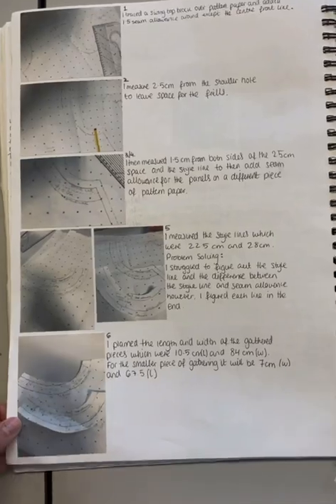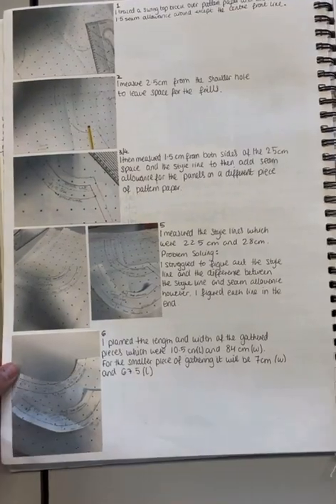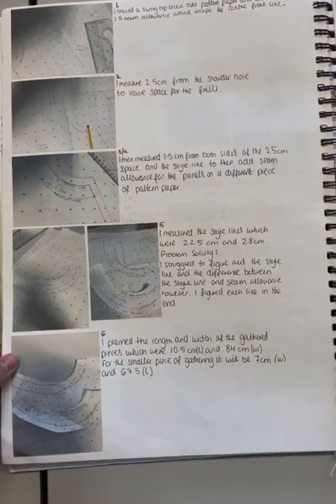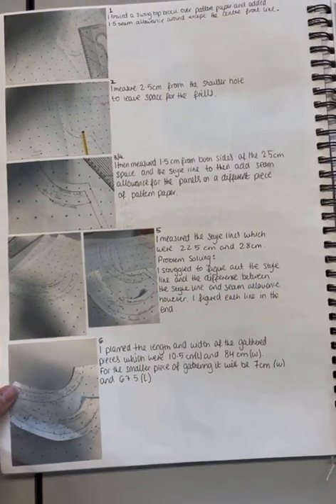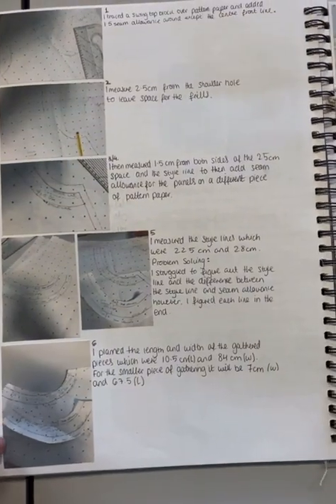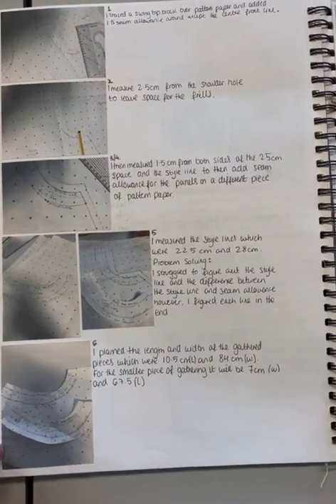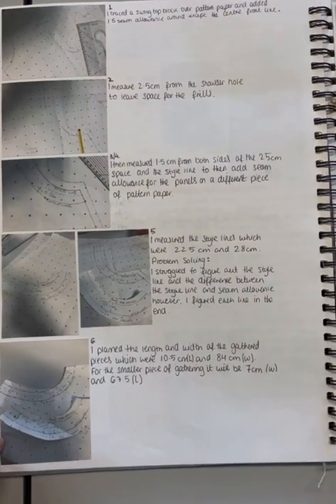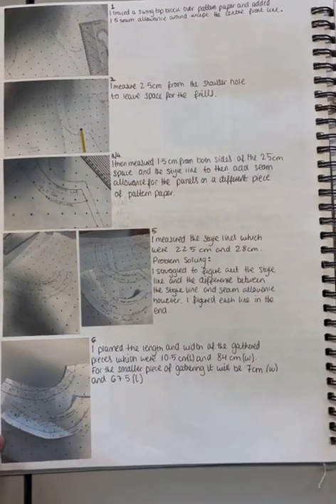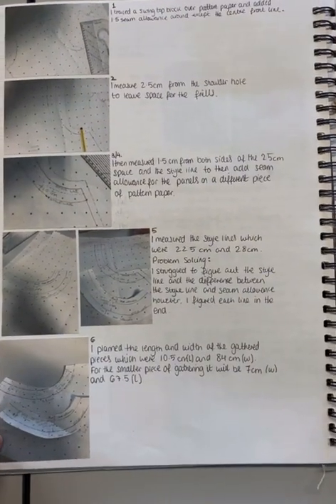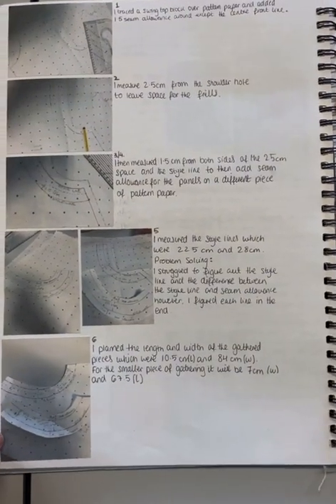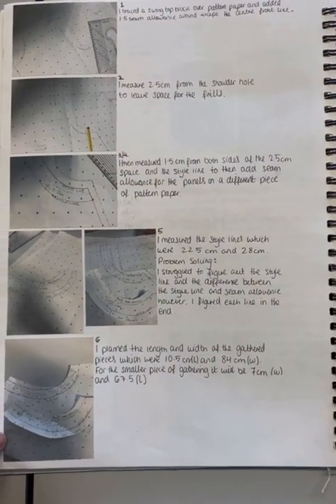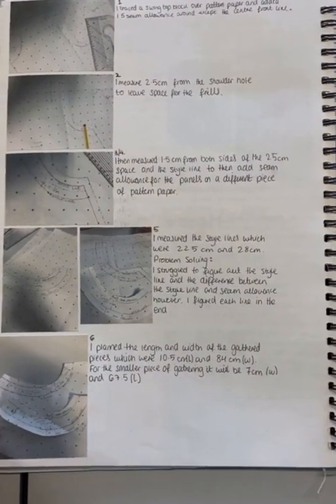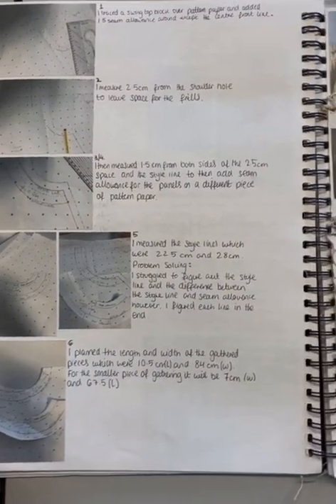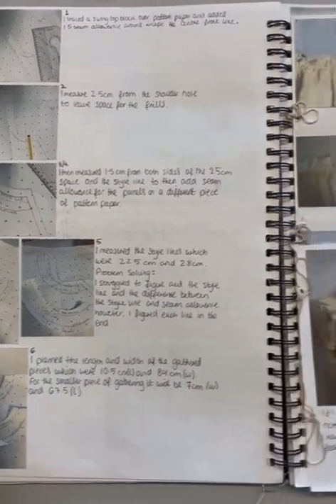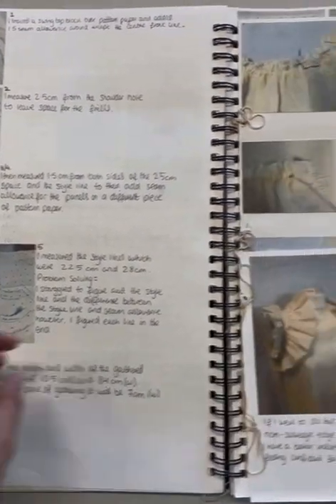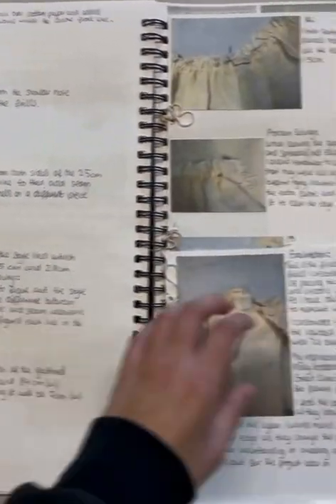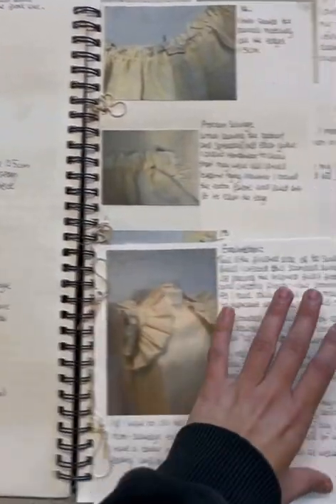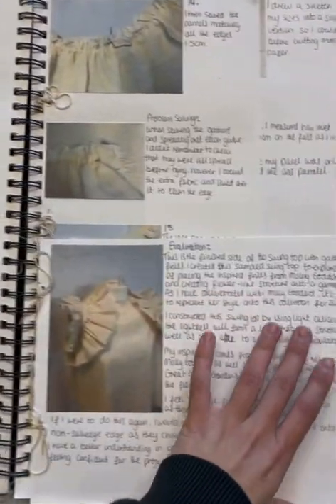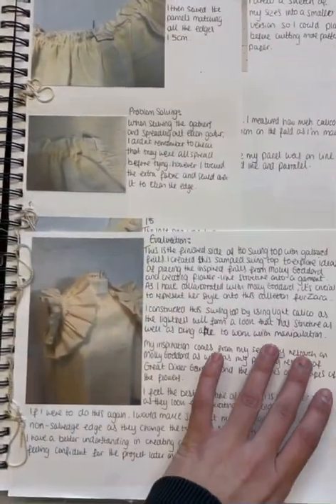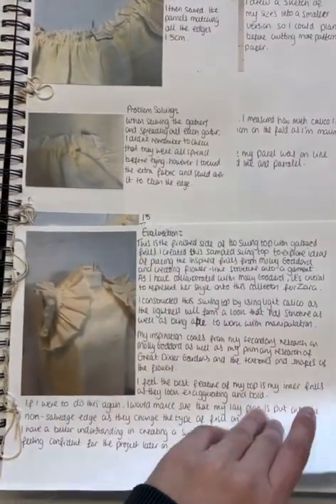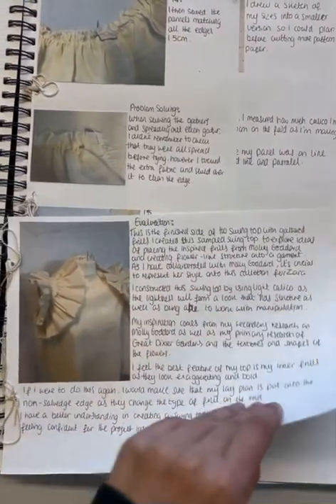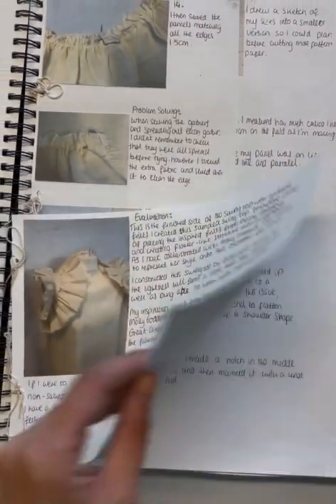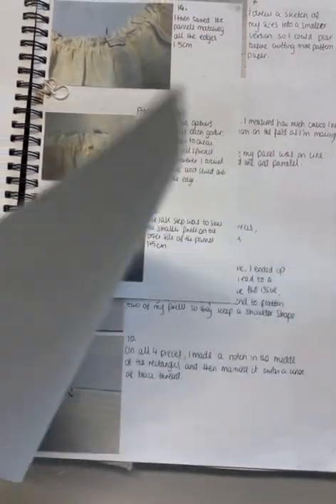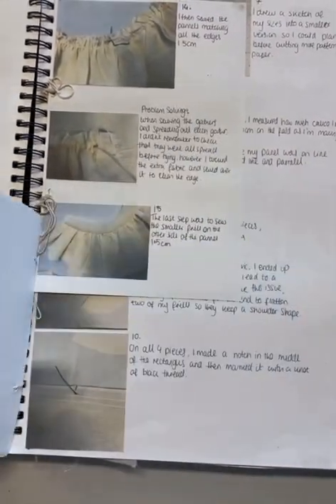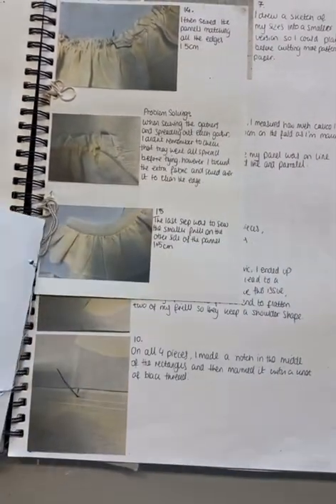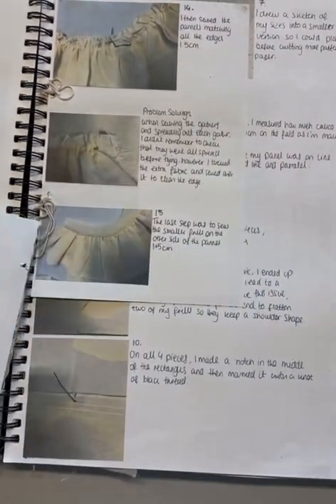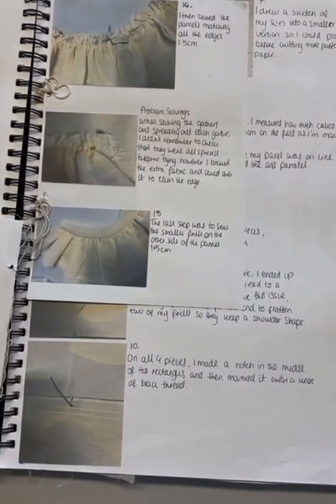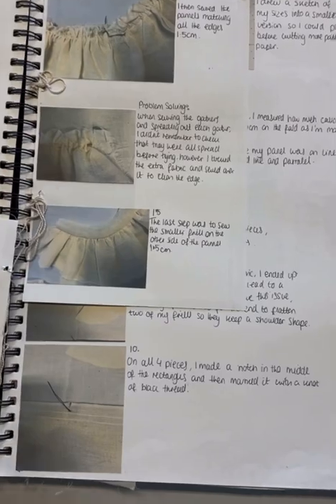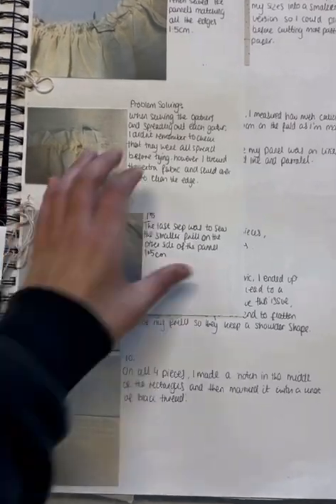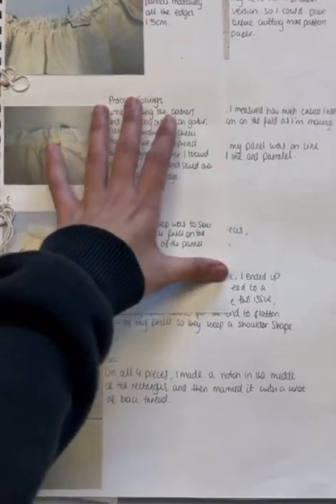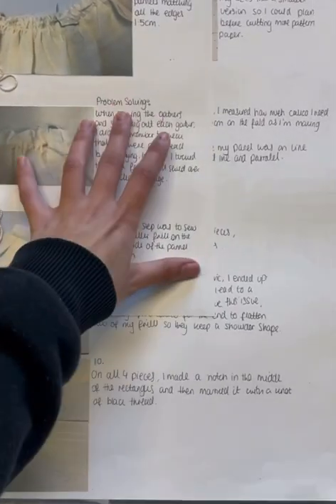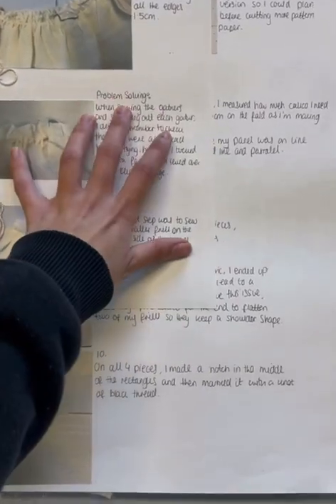Here is the process of my swing top. I made it step by step, creating a pattern and then adding the frills.